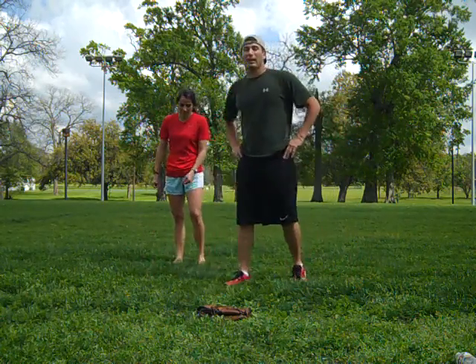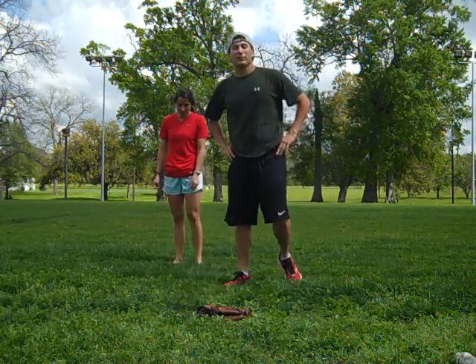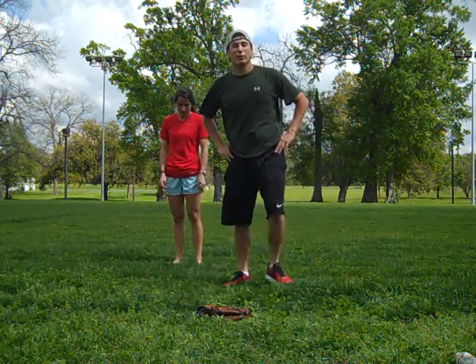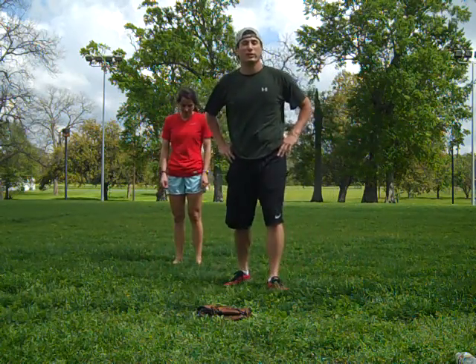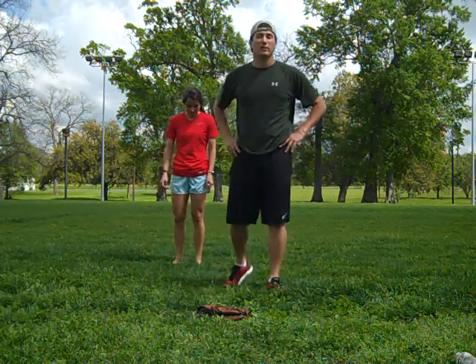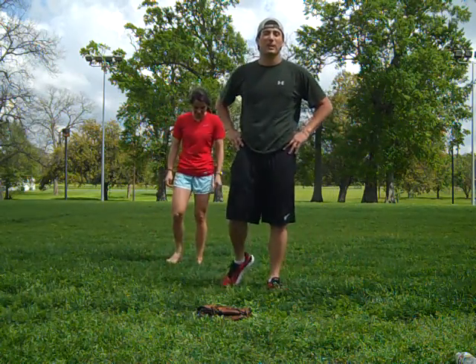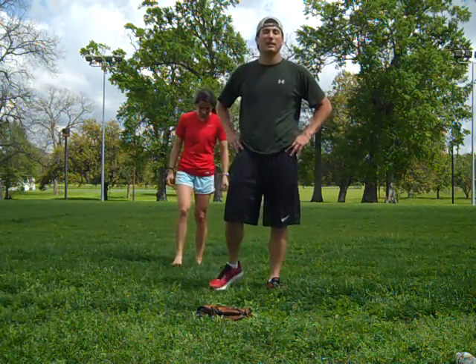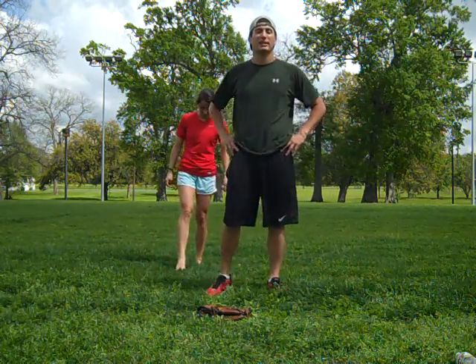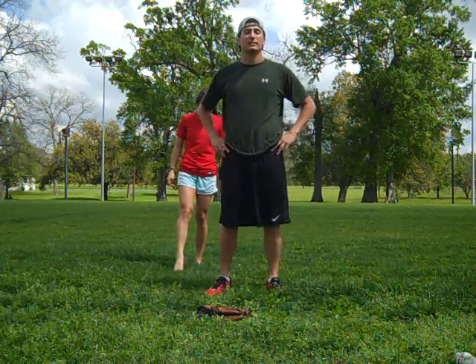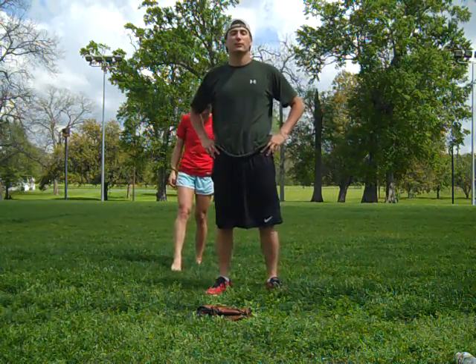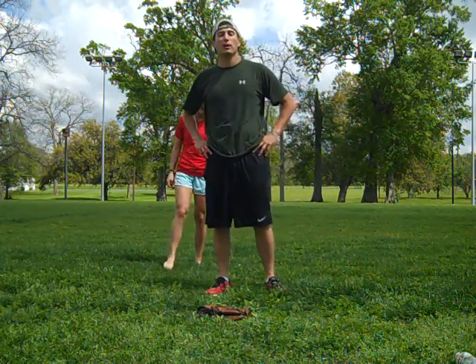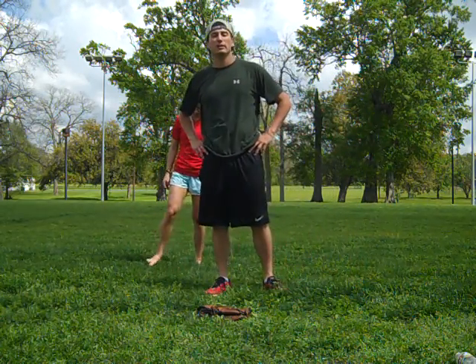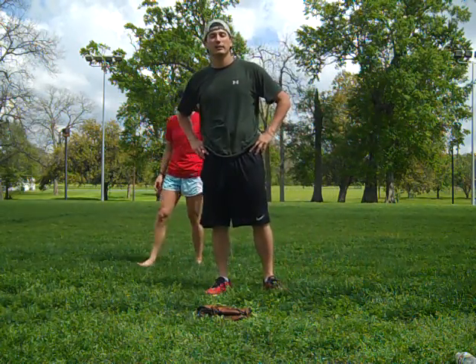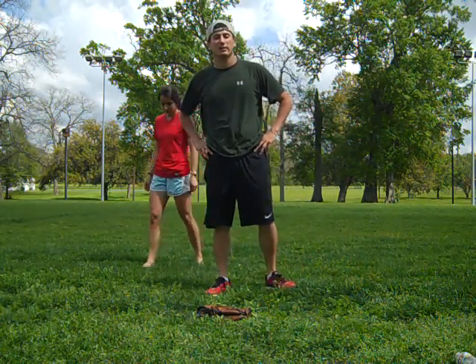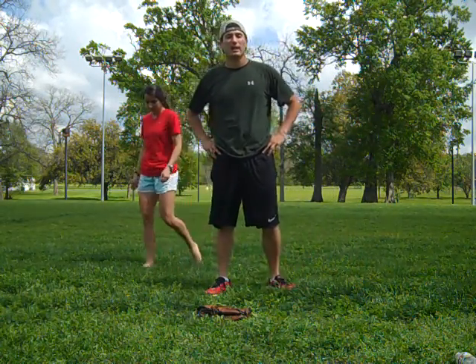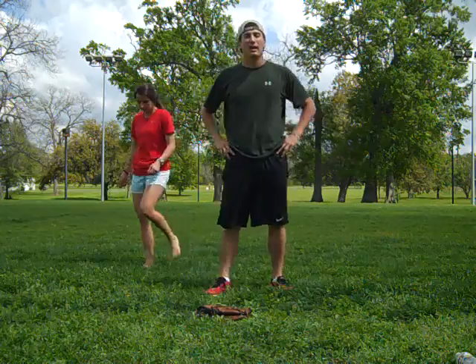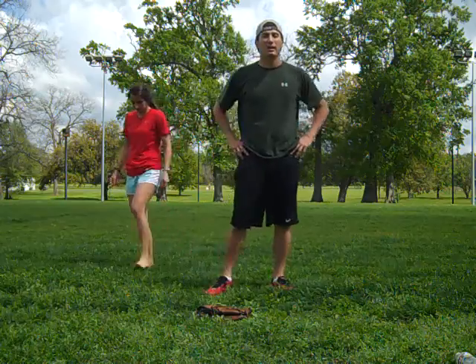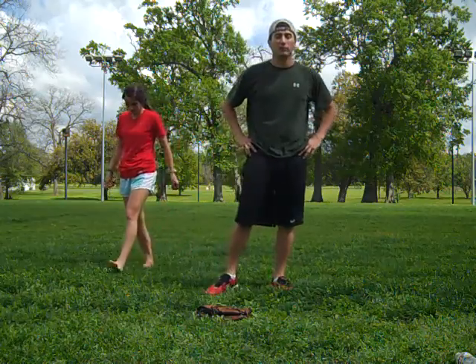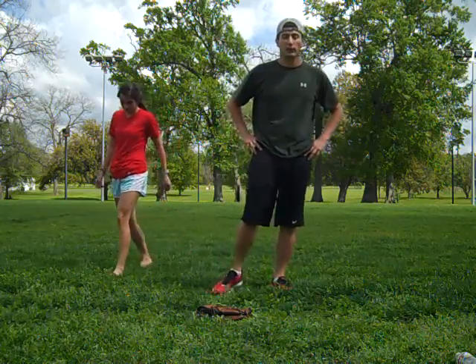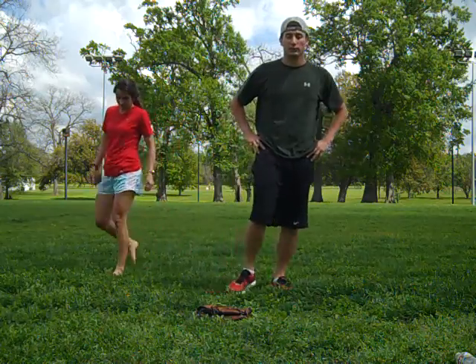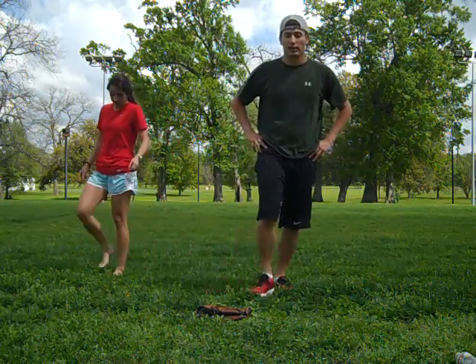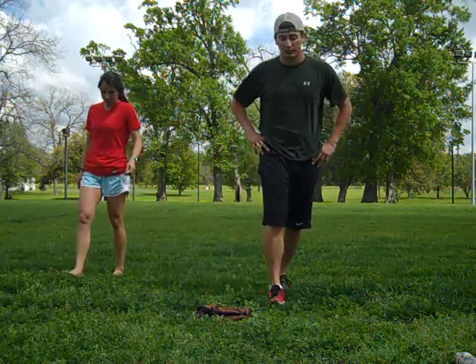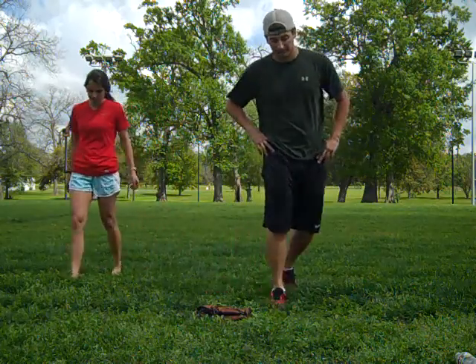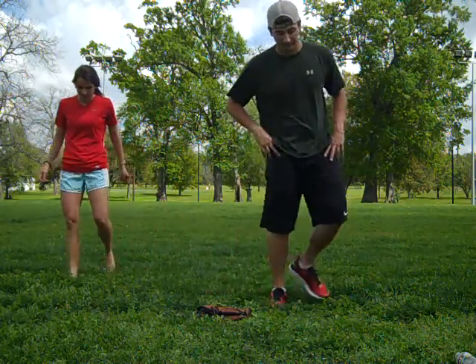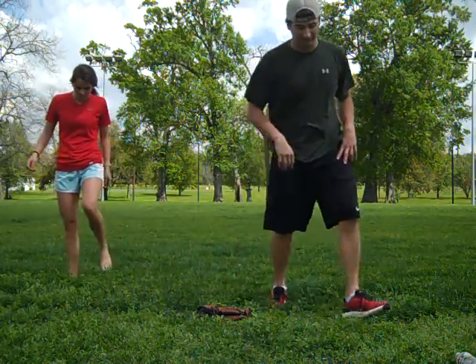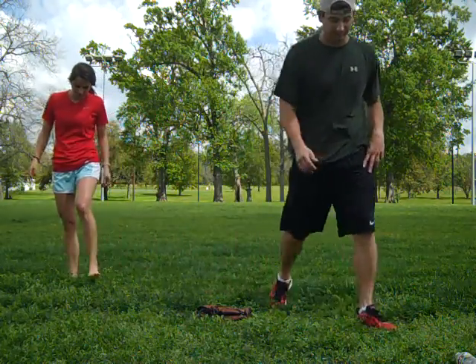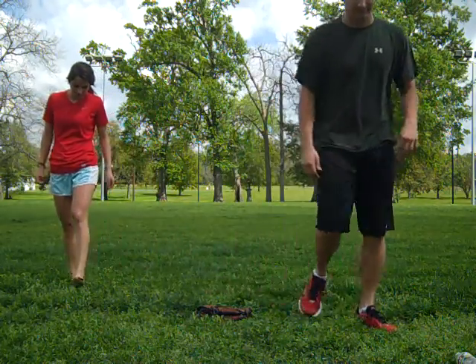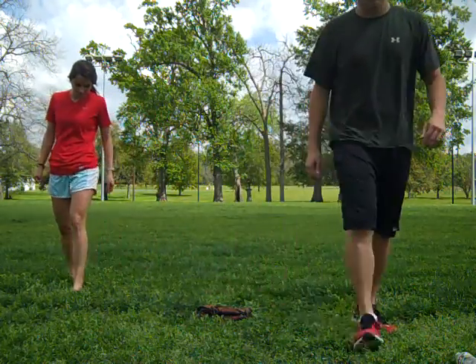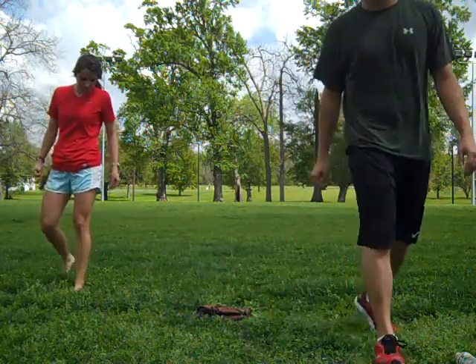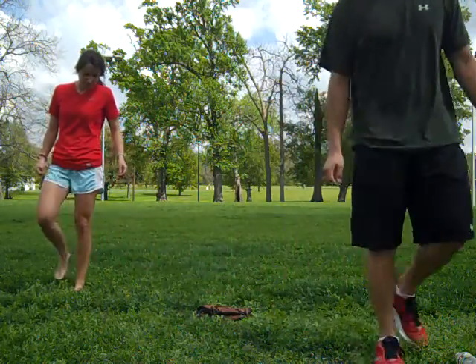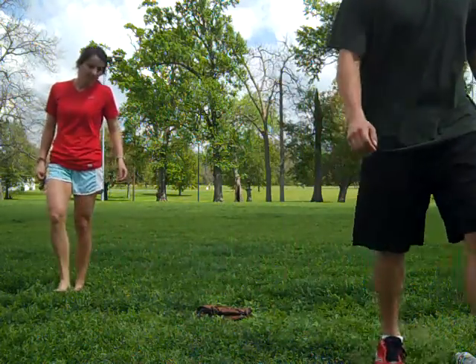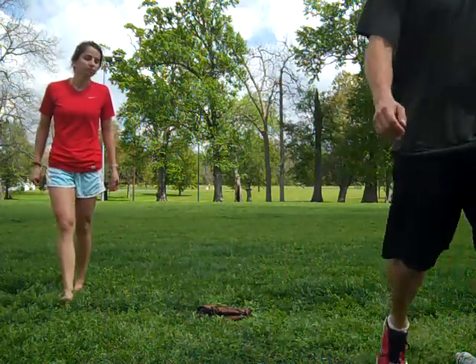And those are the side kick, the front kick, and the reverse punch. All right.